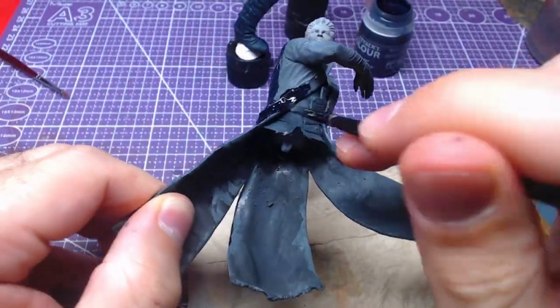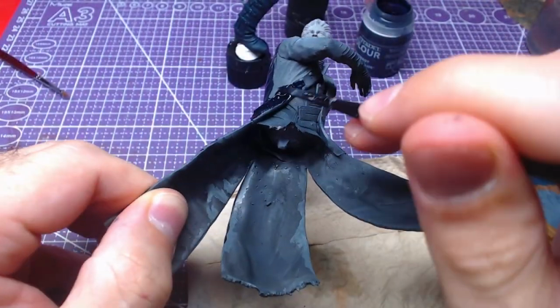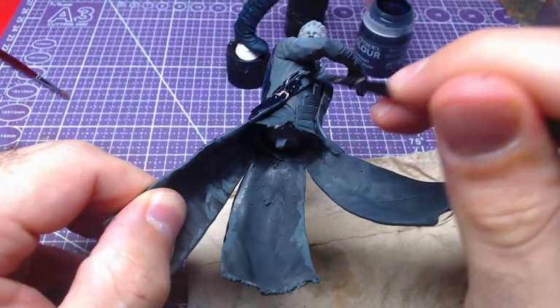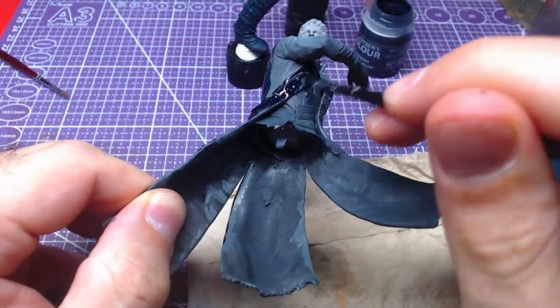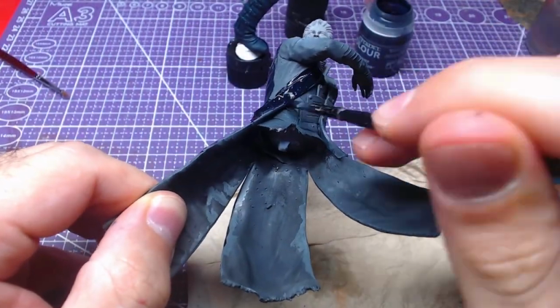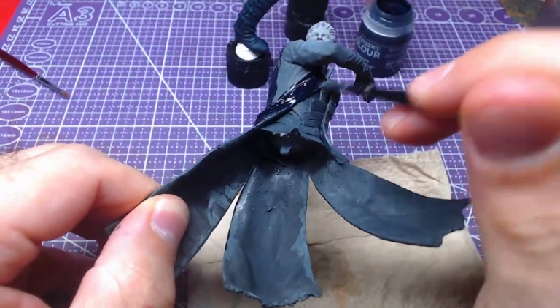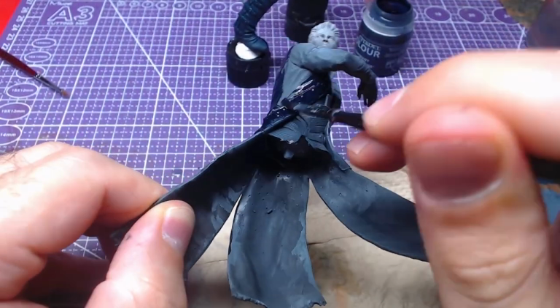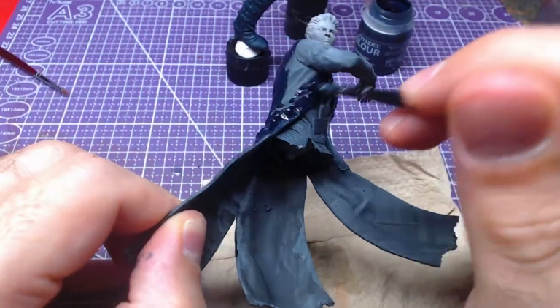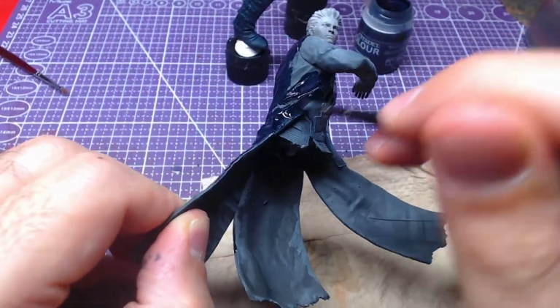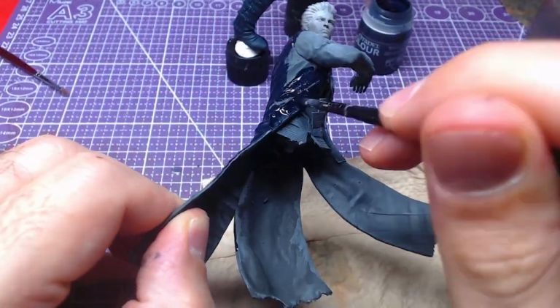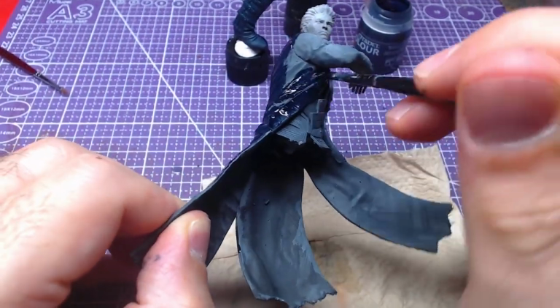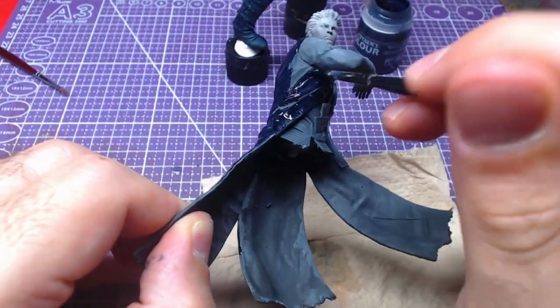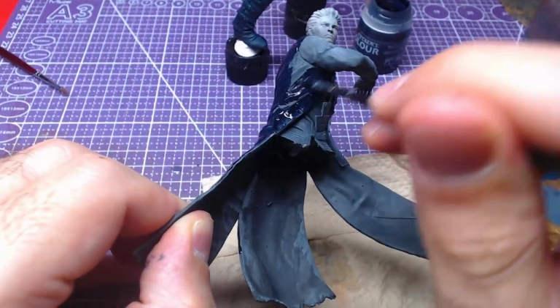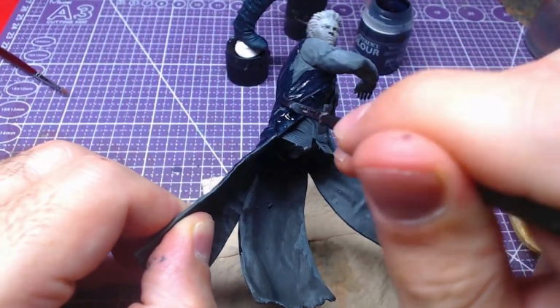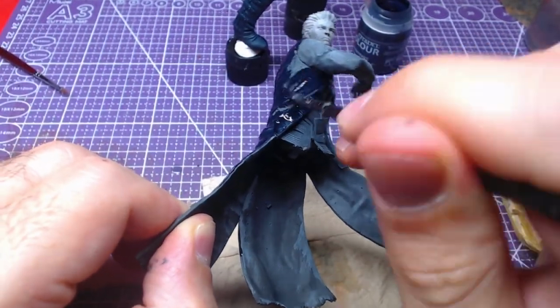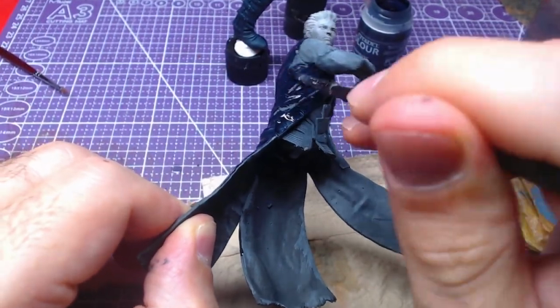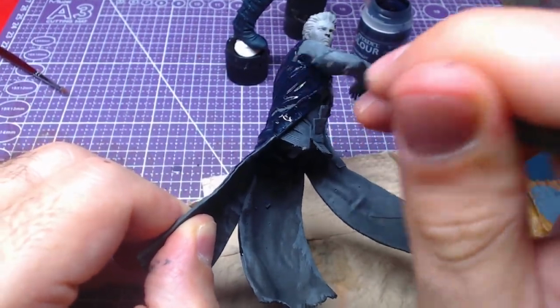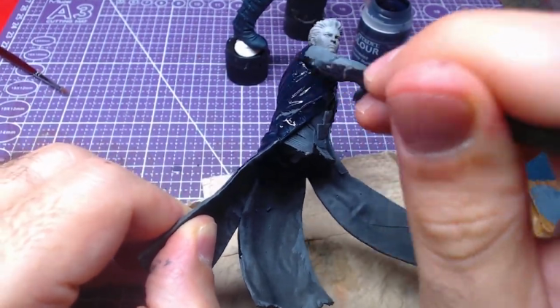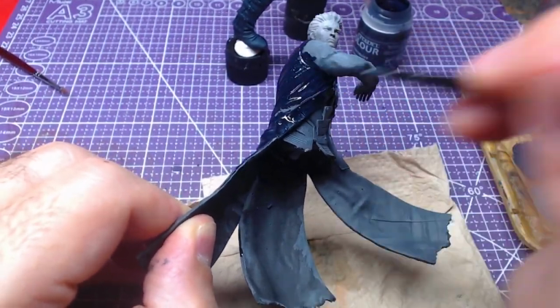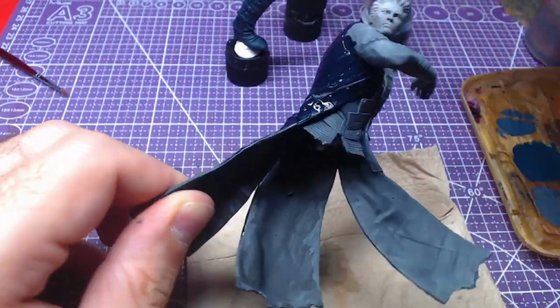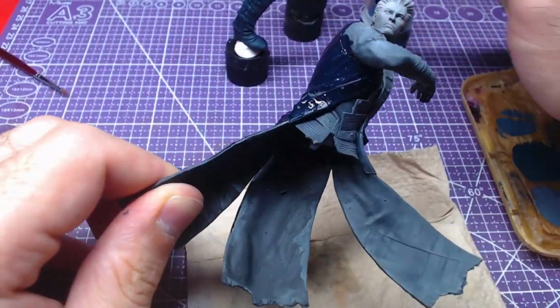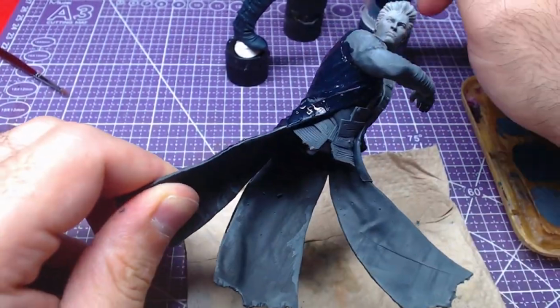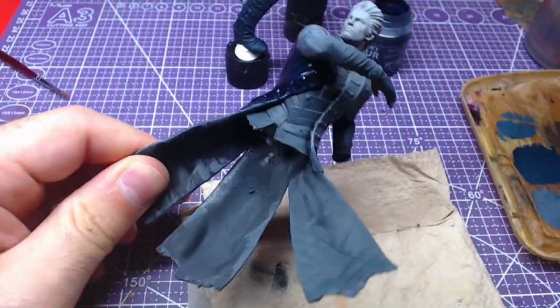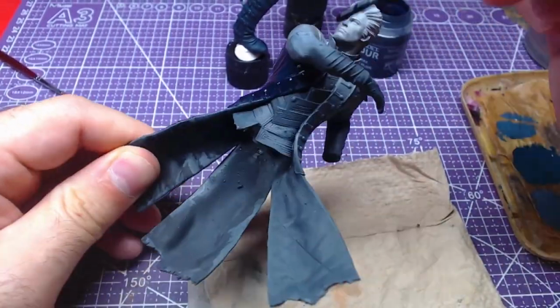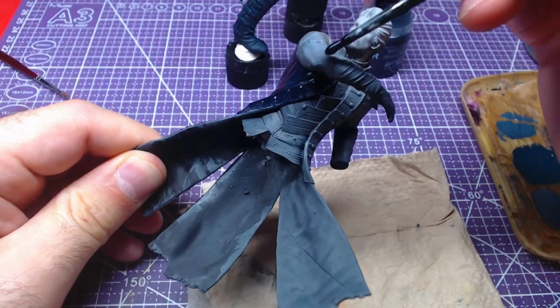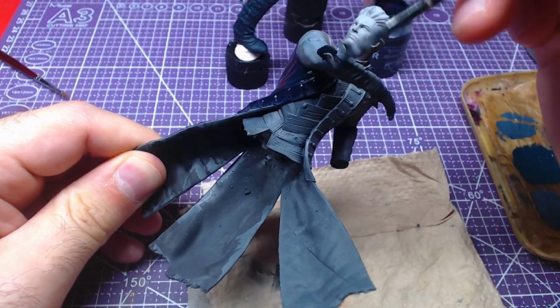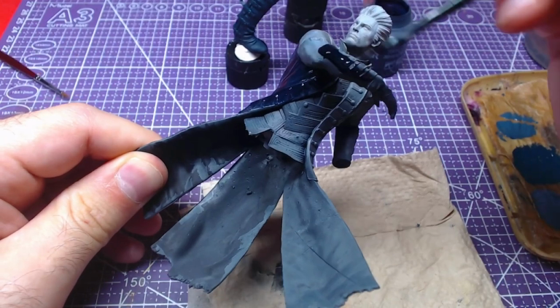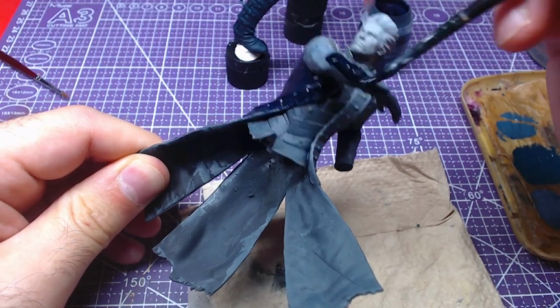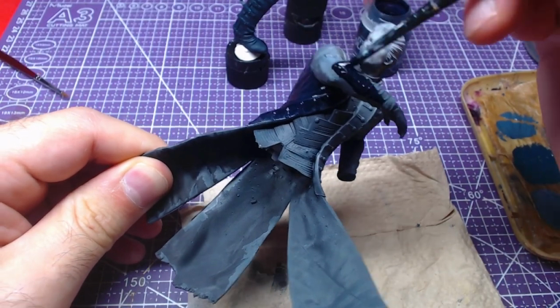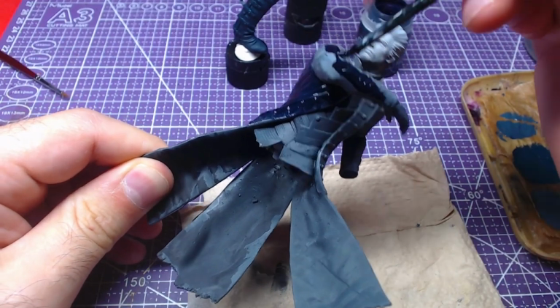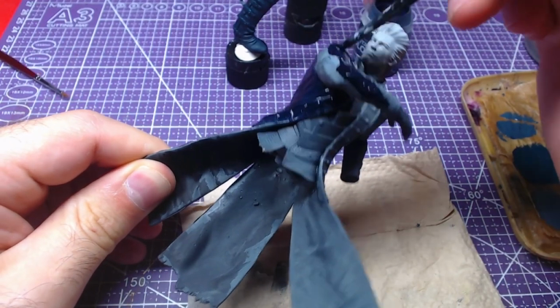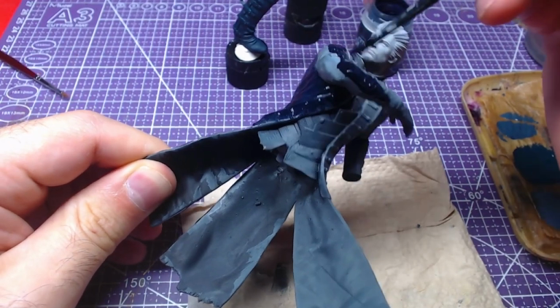Of course, if you want to paint the coat black, feel free to do so. My suggestion would be Black Templar.